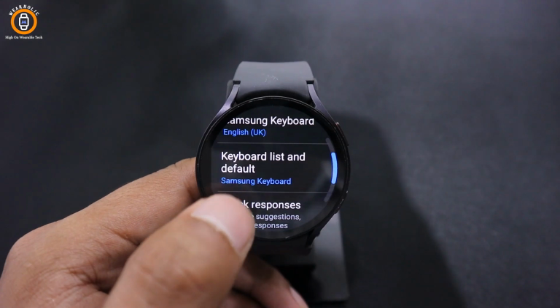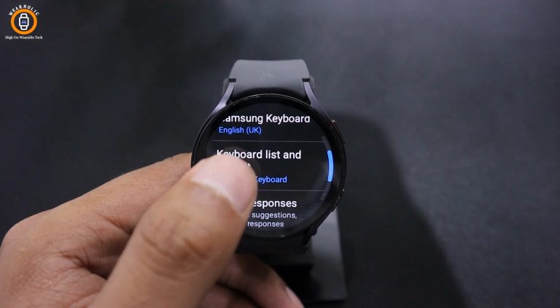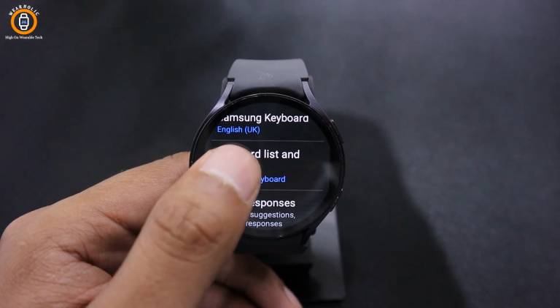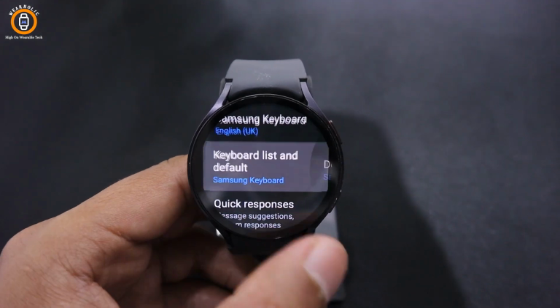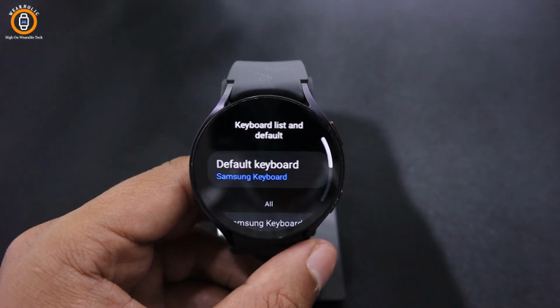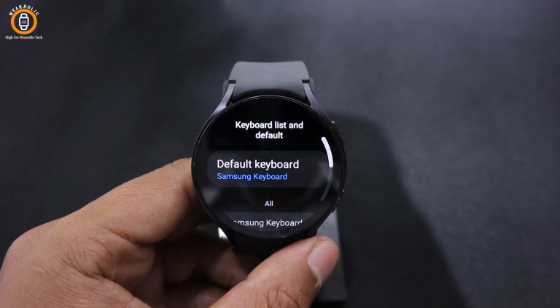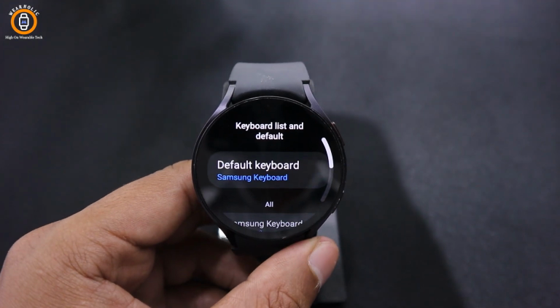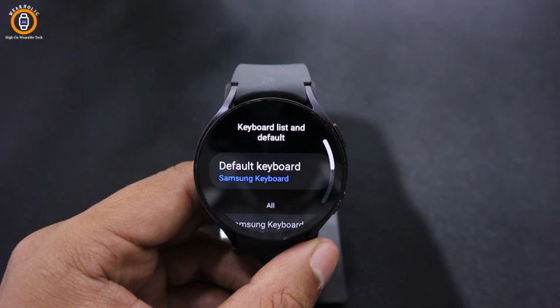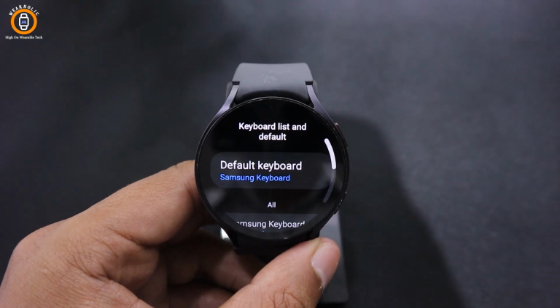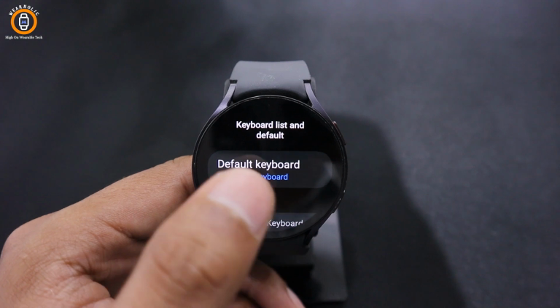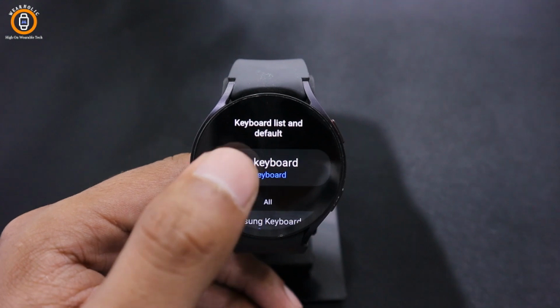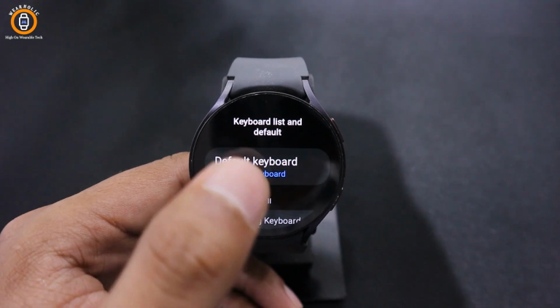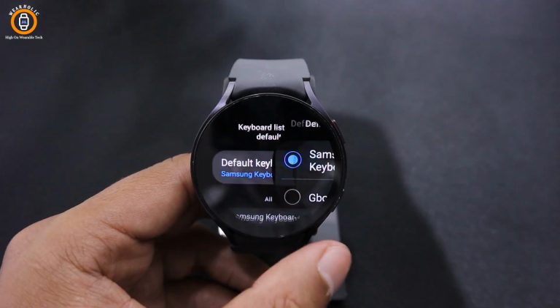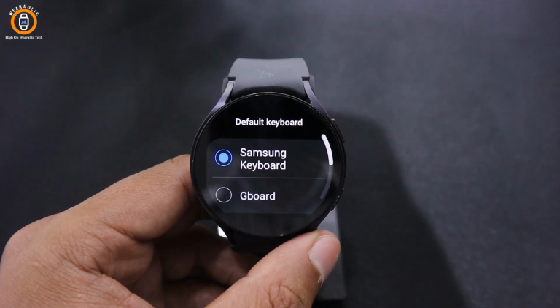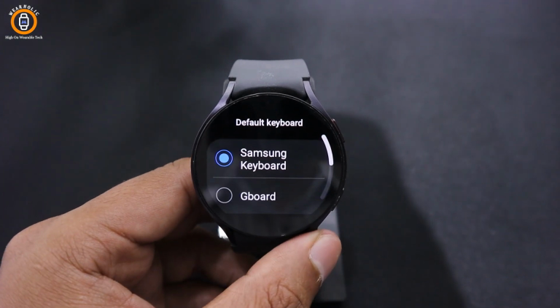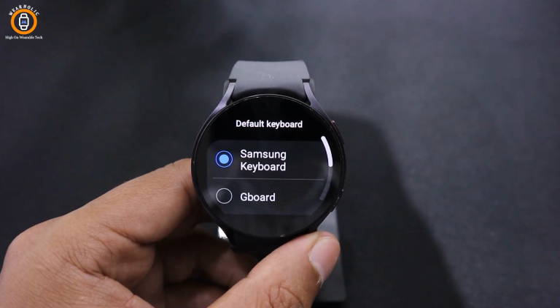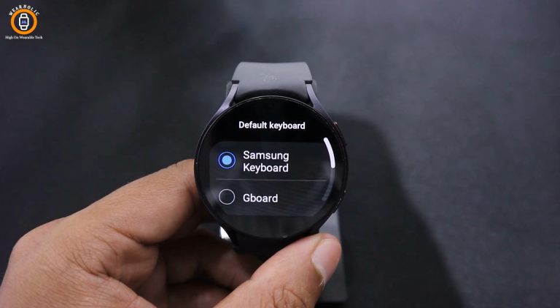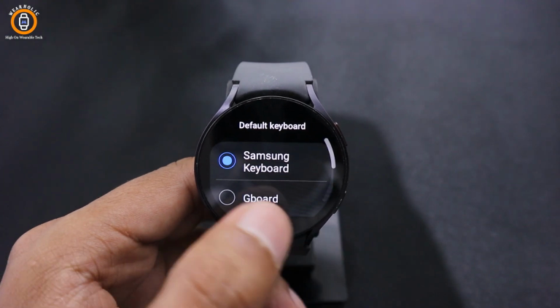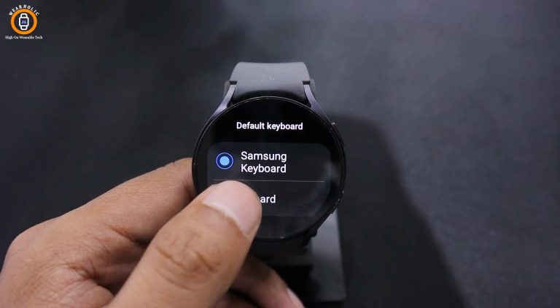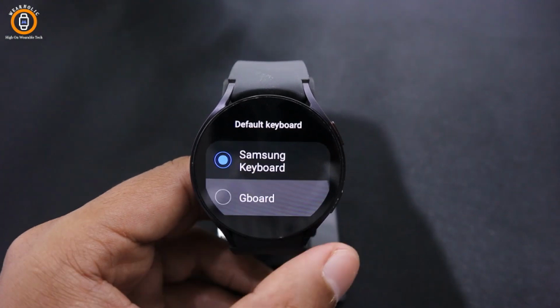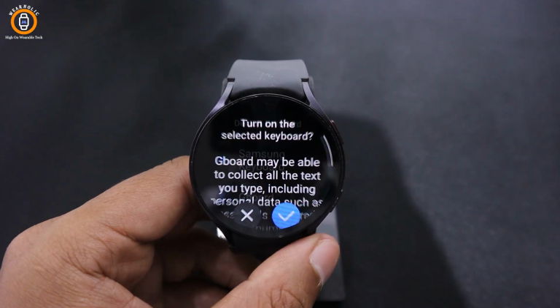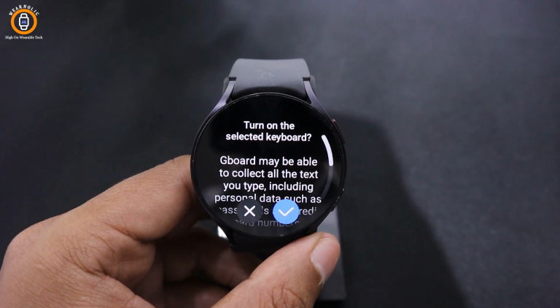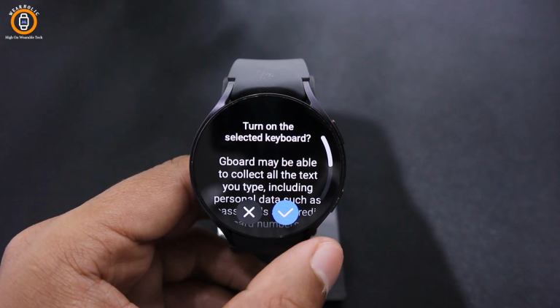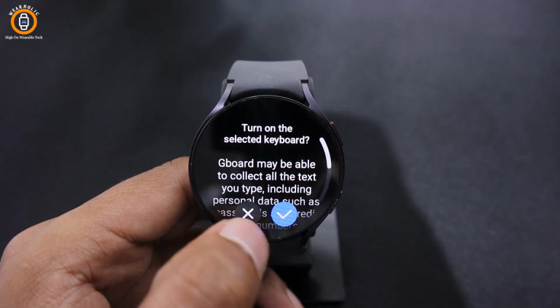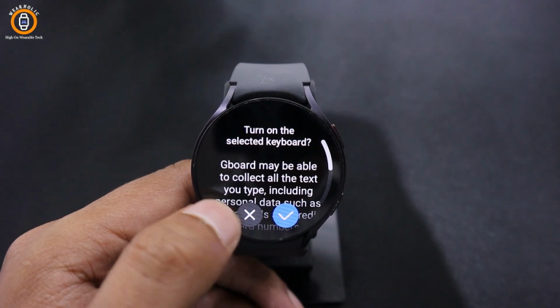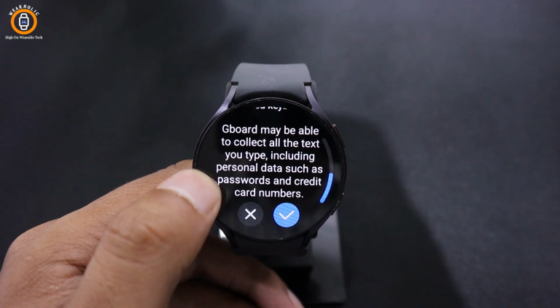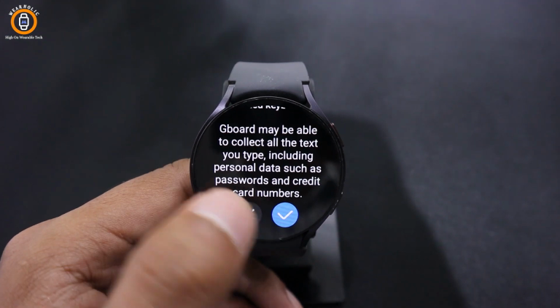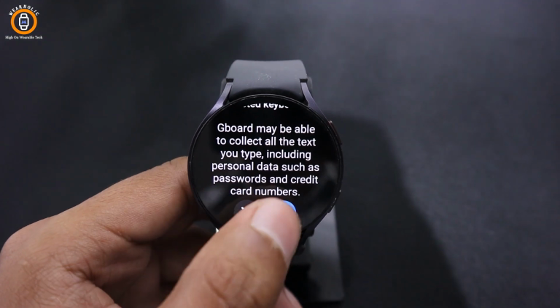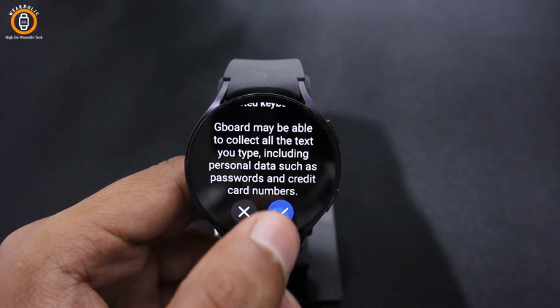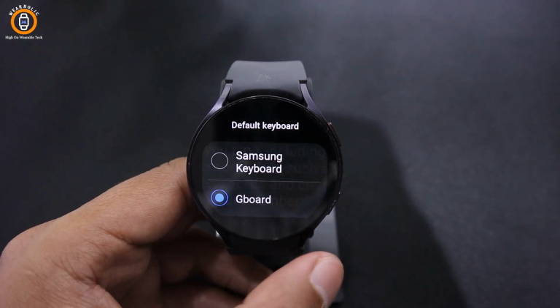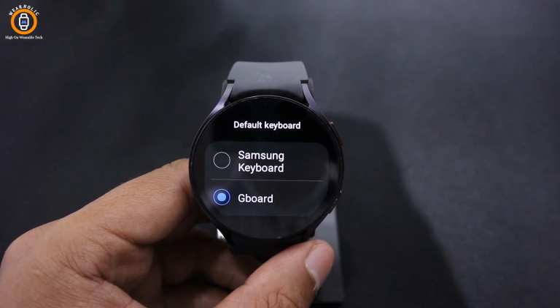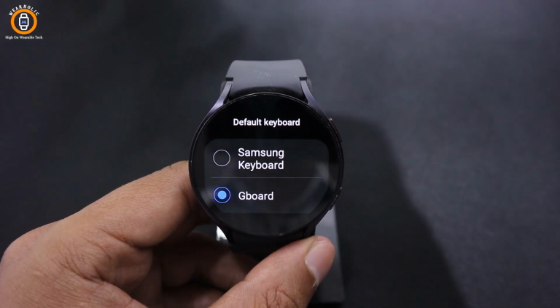Select the Default Keyboard button. Finally, tap on Gboard and confirm the selection by tapping on the blue tick button.